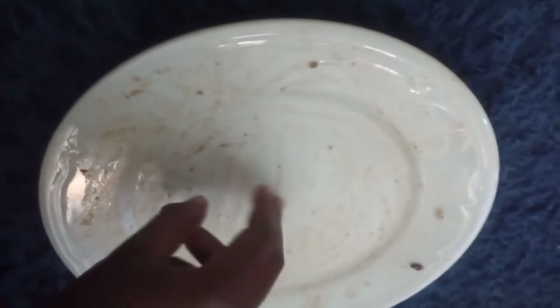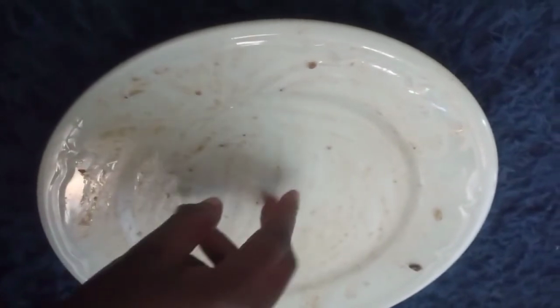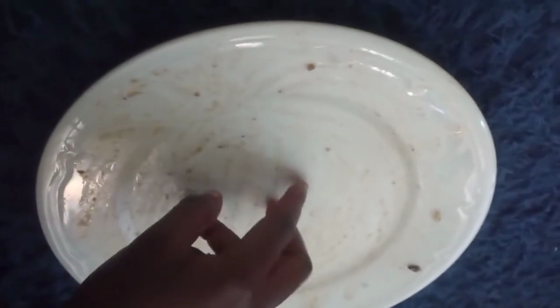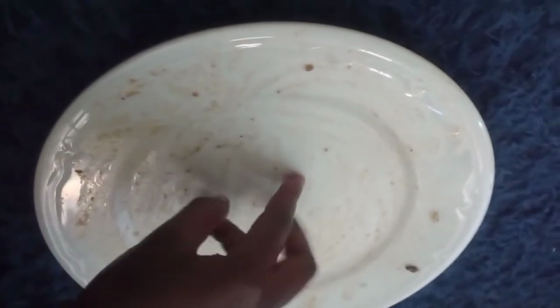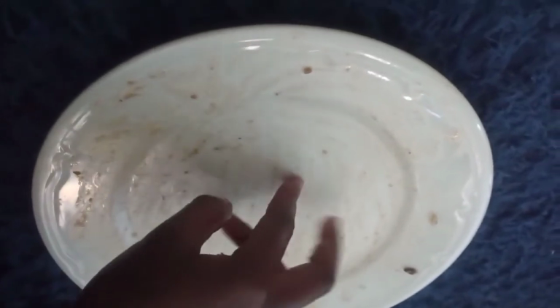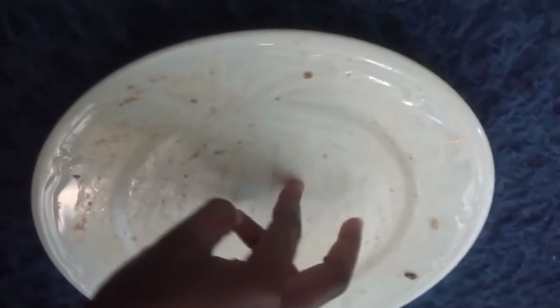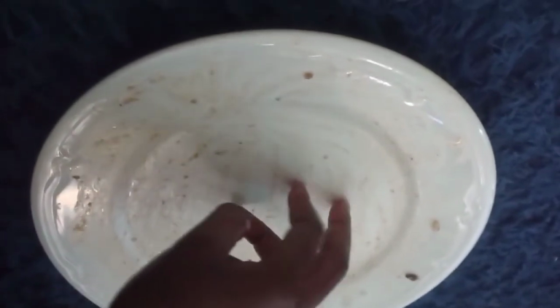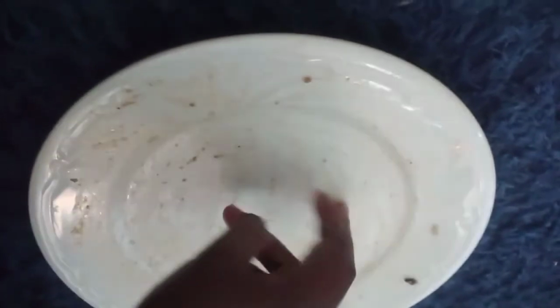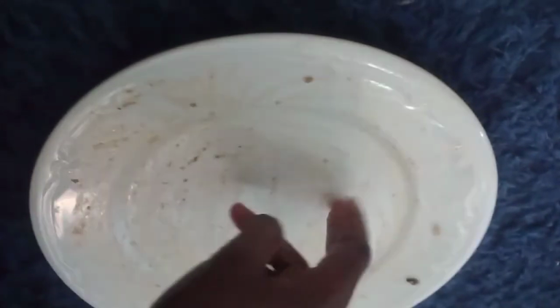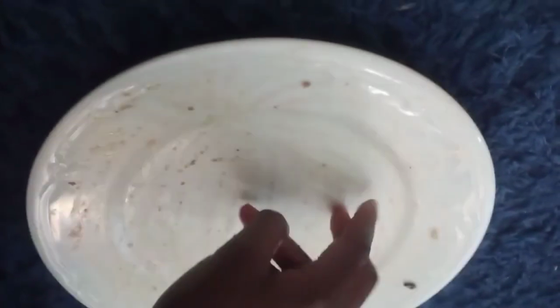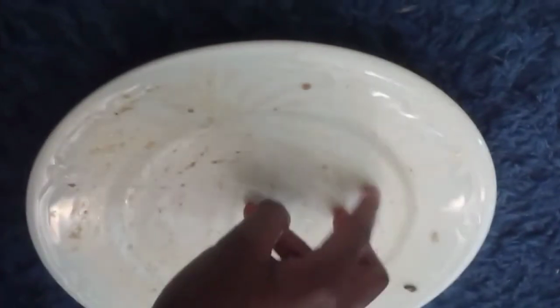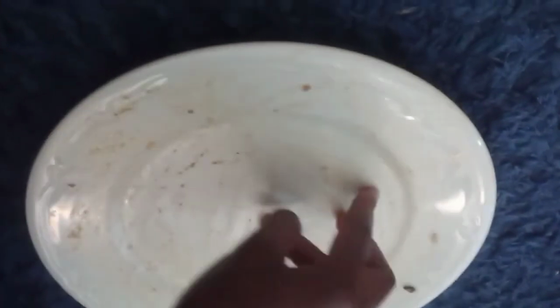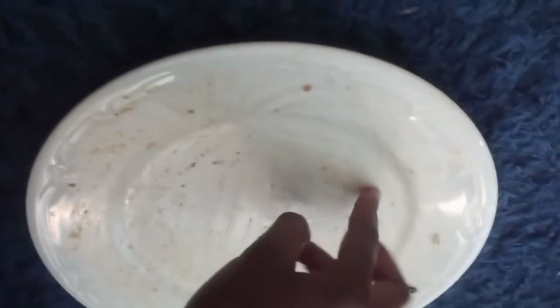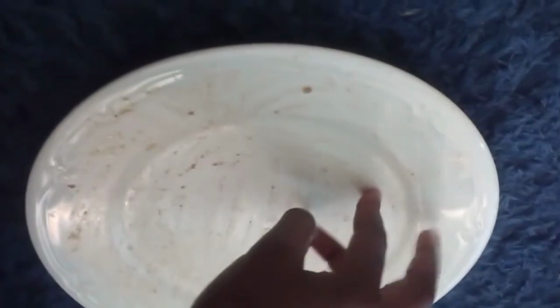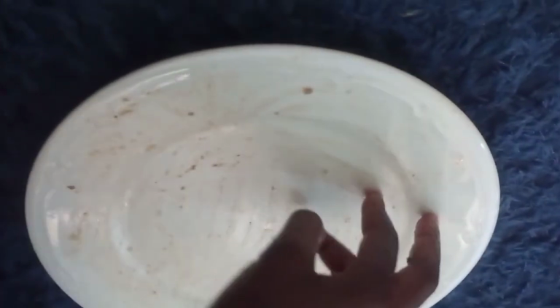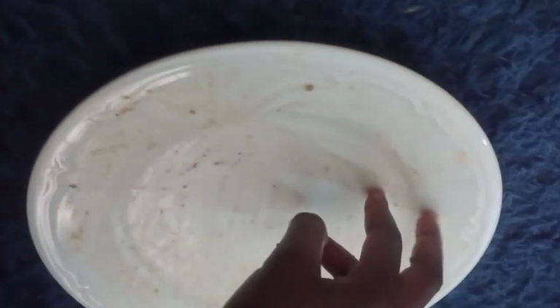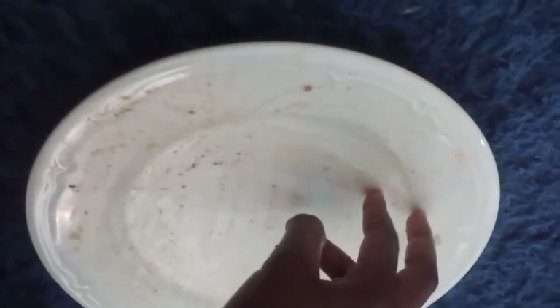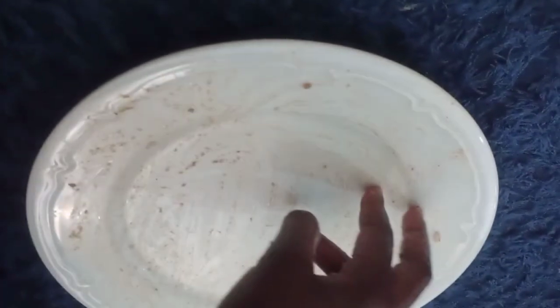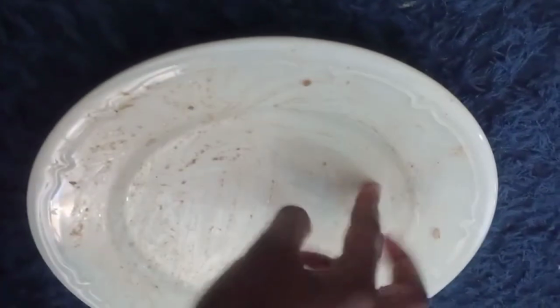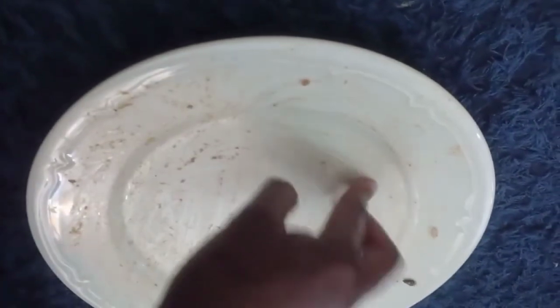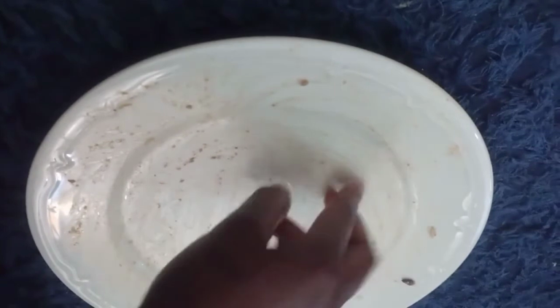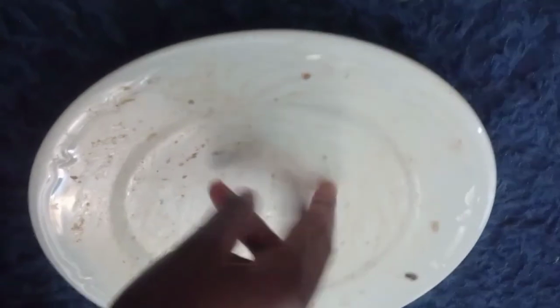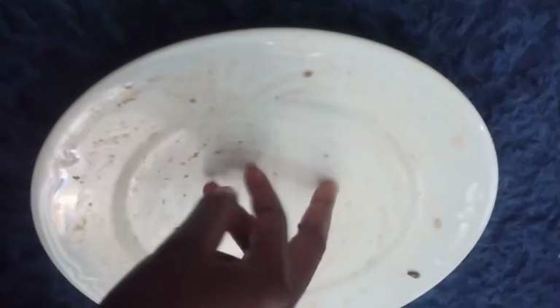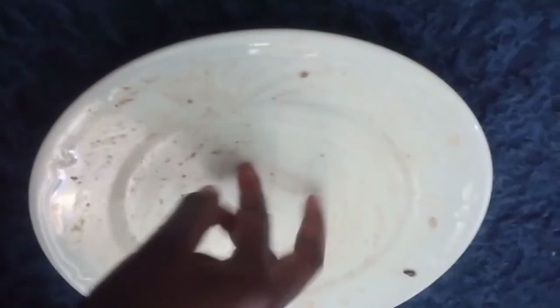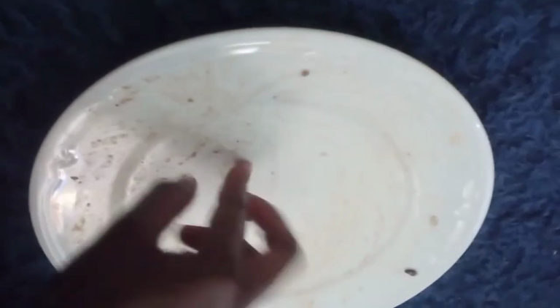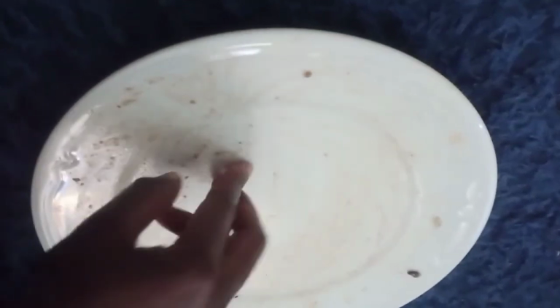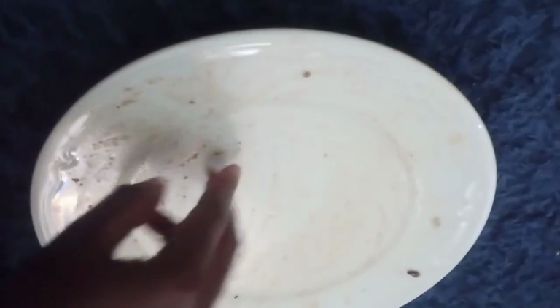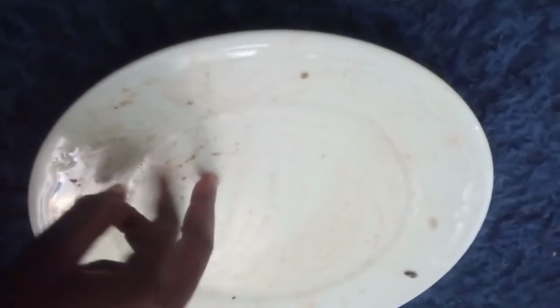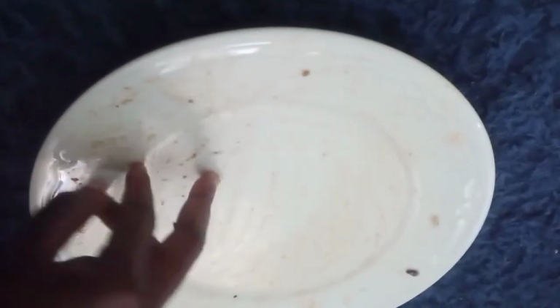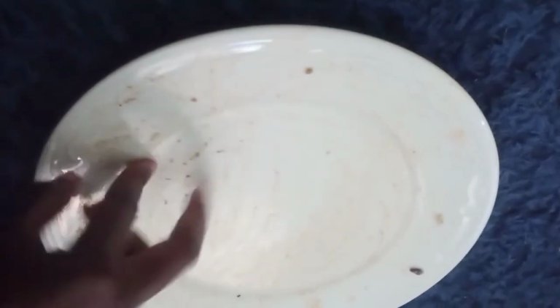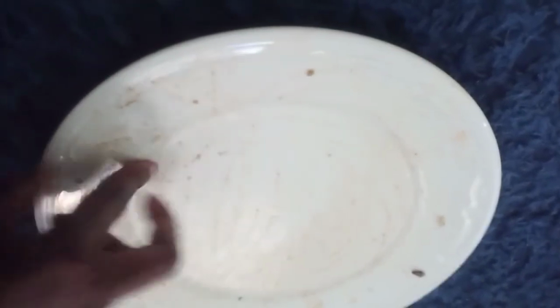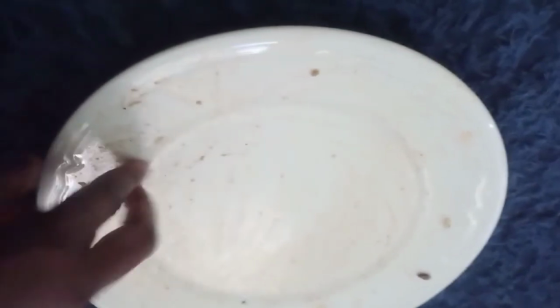Finally the plate is clean — we had a meal for a dollar! But in some African homes, if you leave the plate neat like that, they'll think you didn't get satisfied. But trust me, we were!